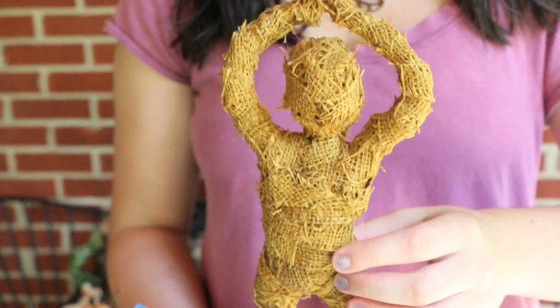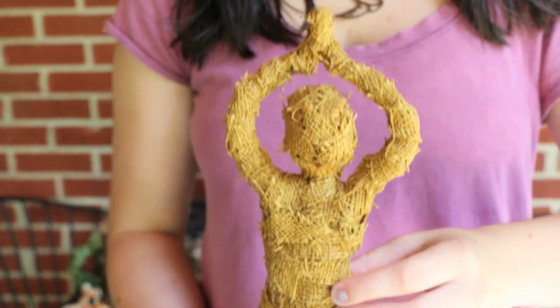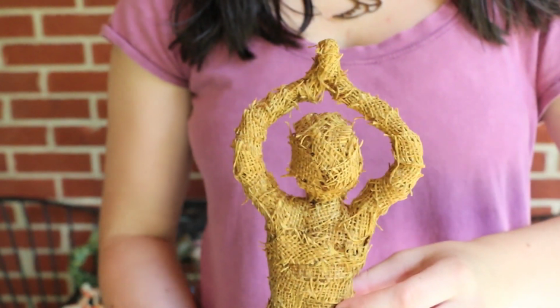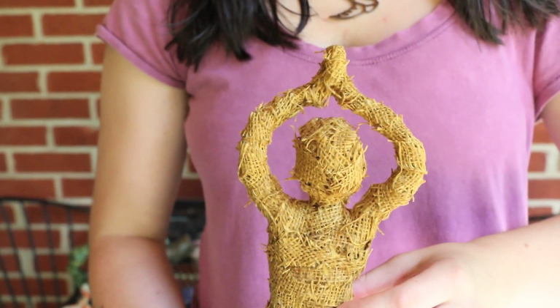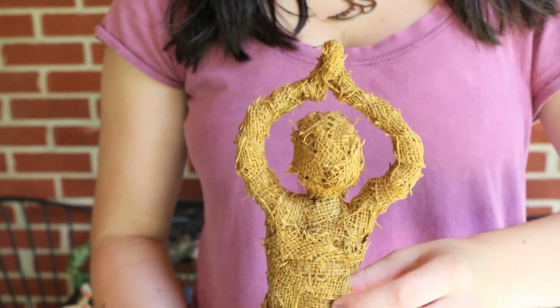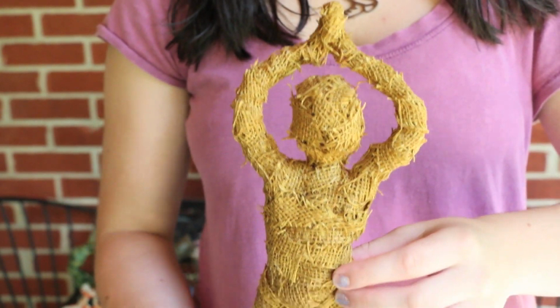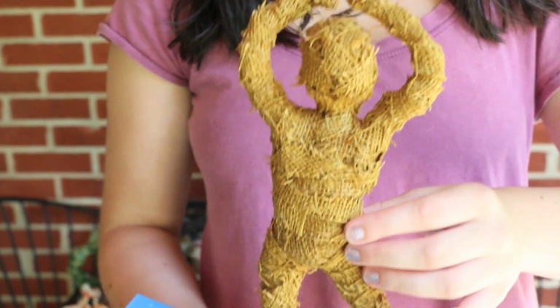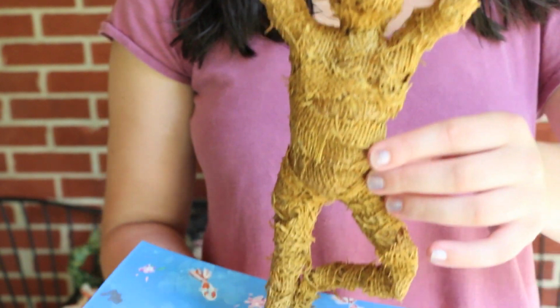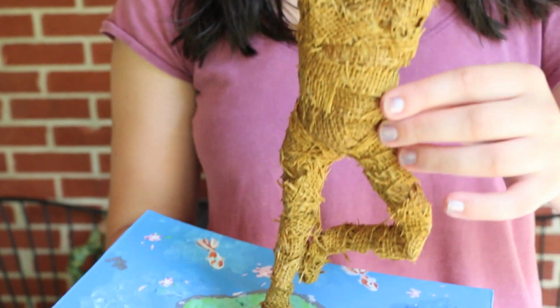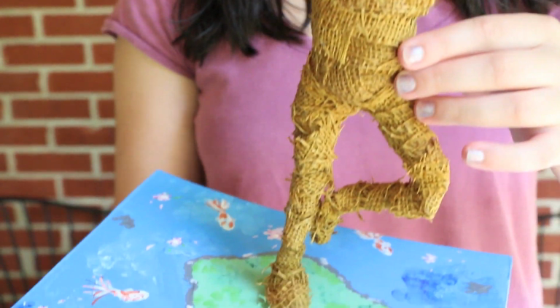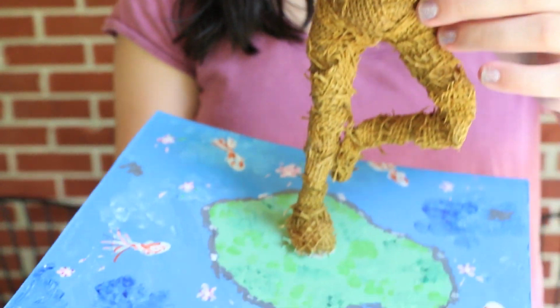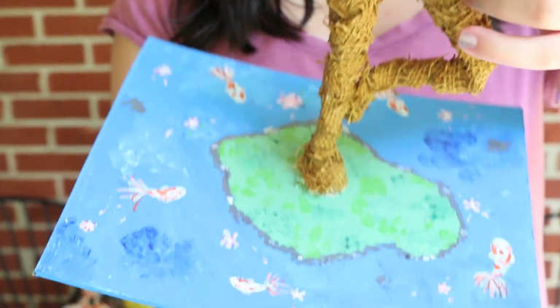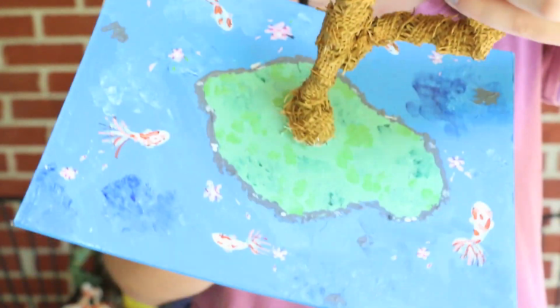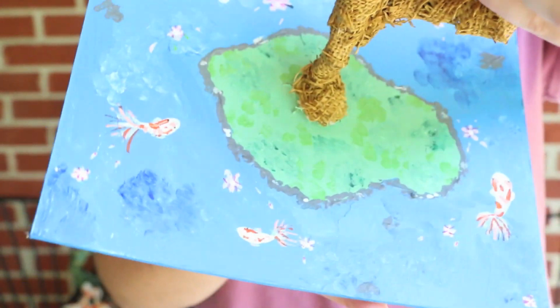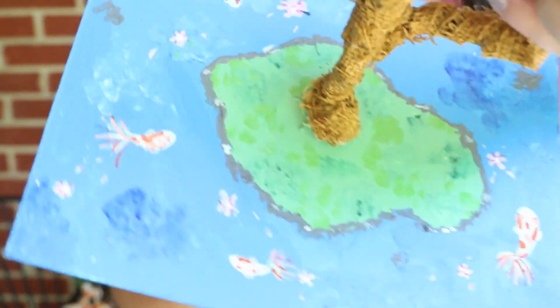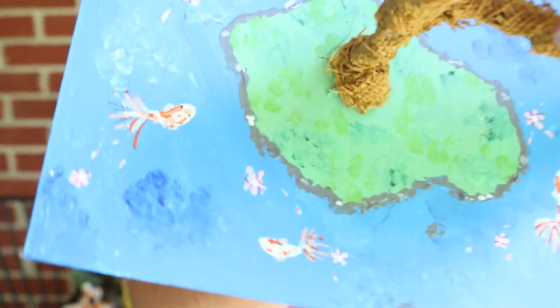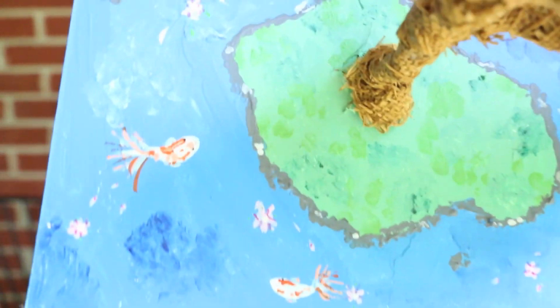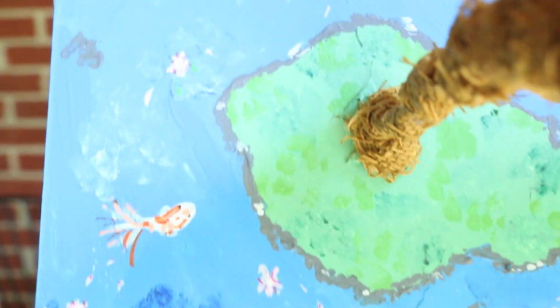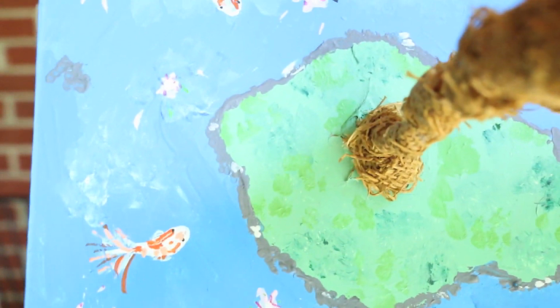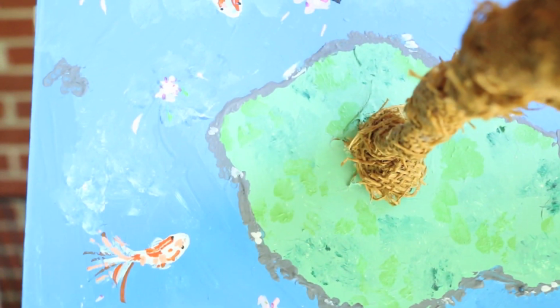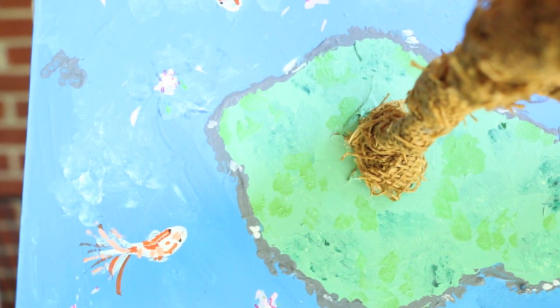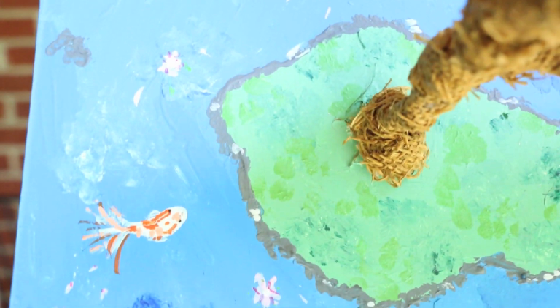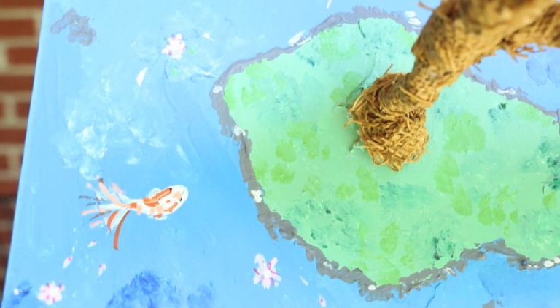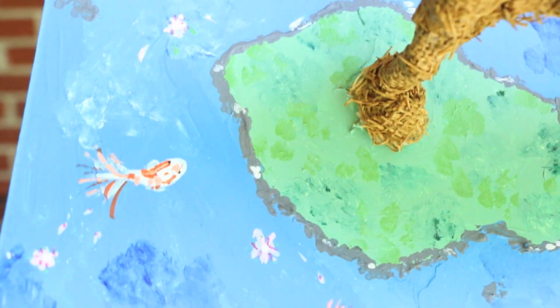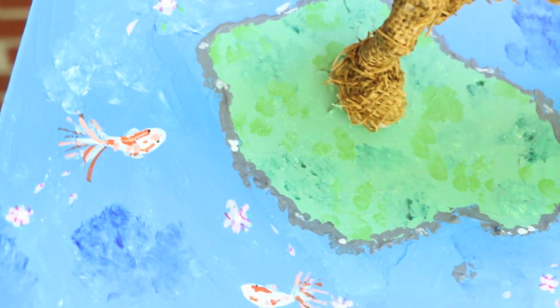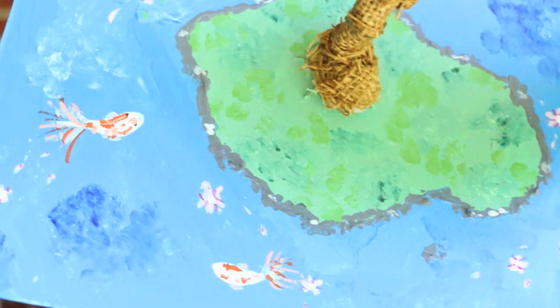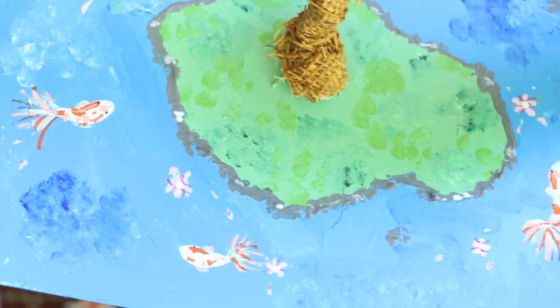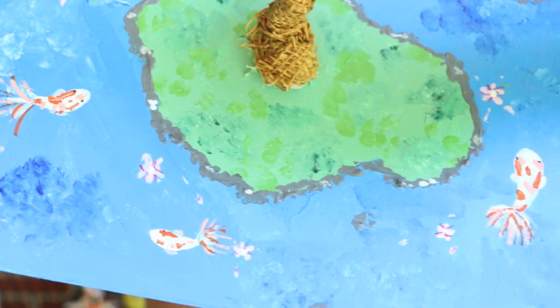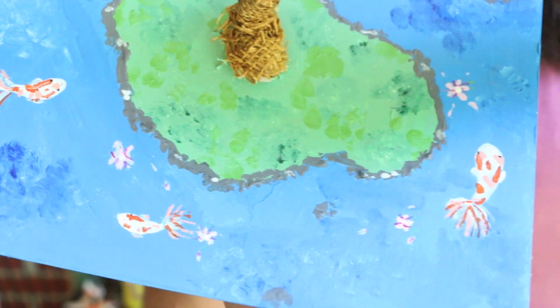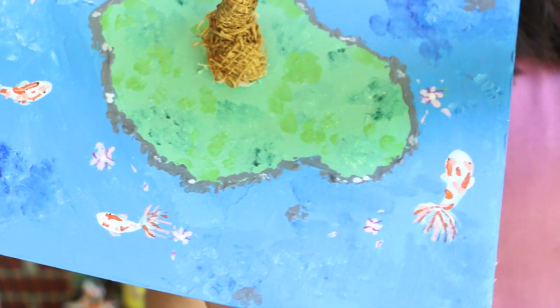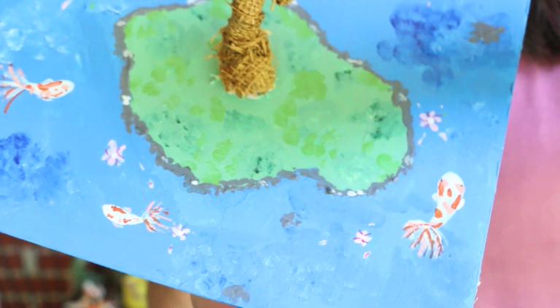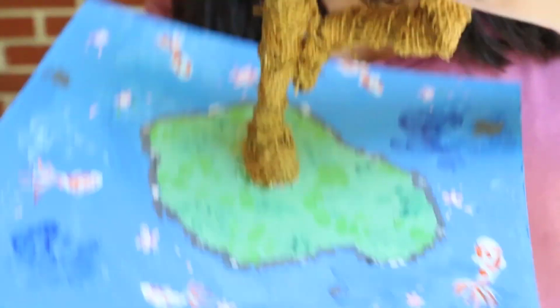Then I made this big wire burlap sculpture — it's just a person doing yoga.